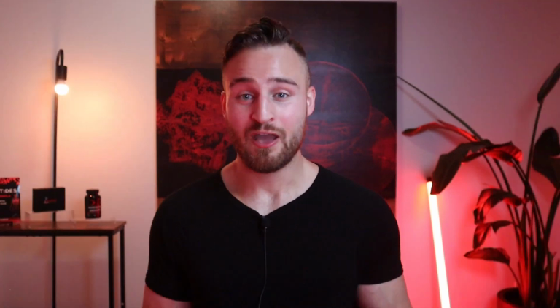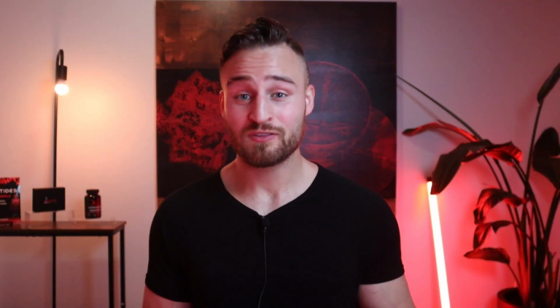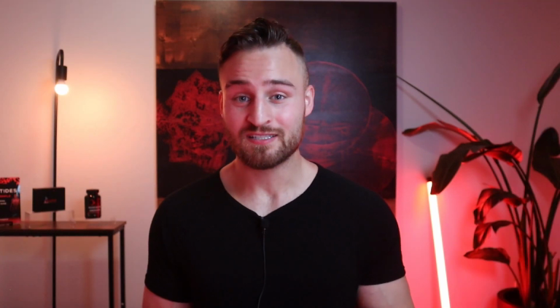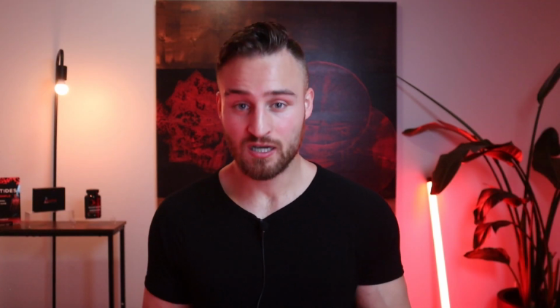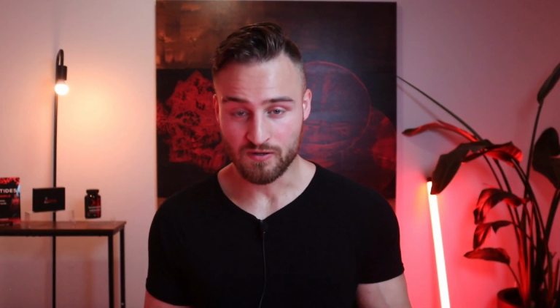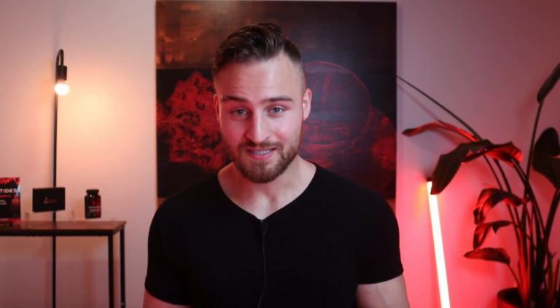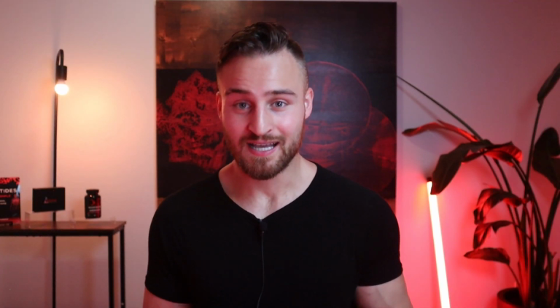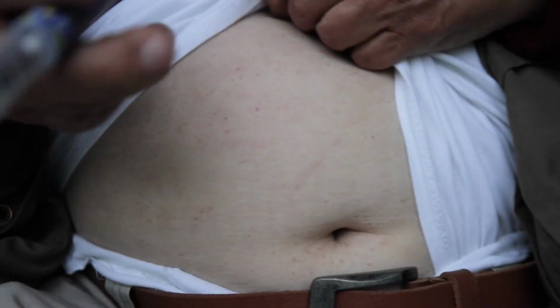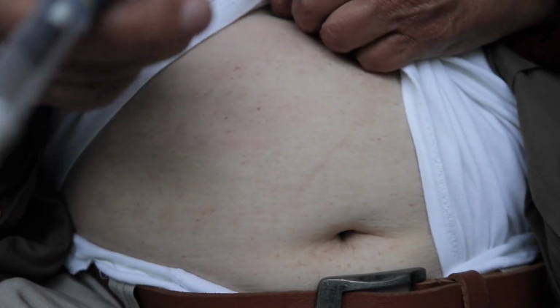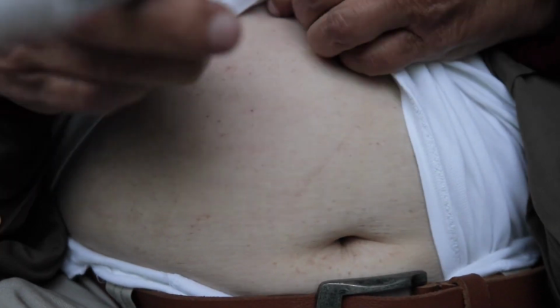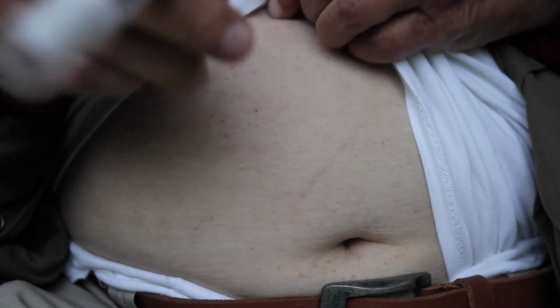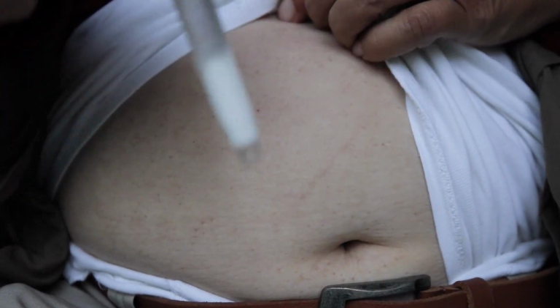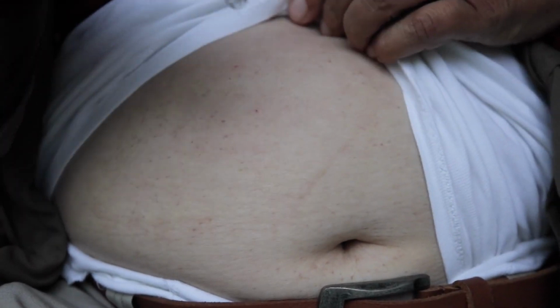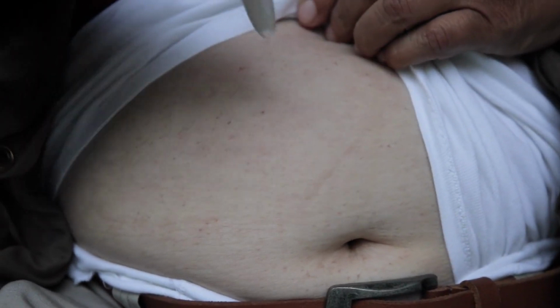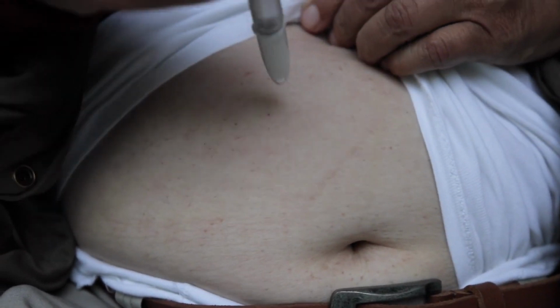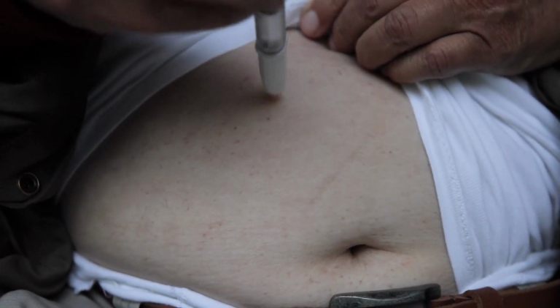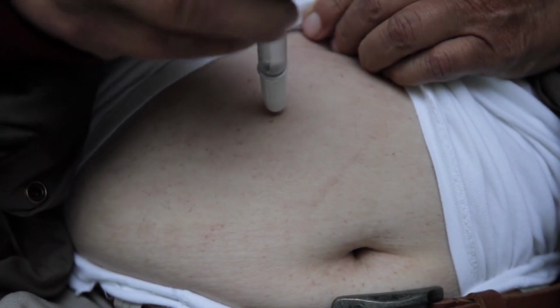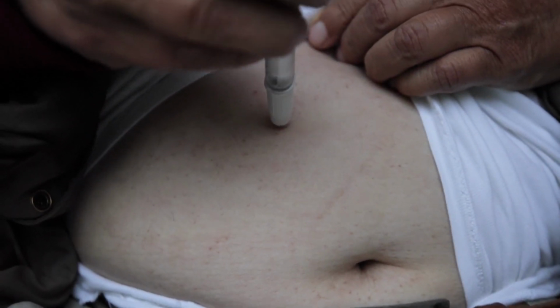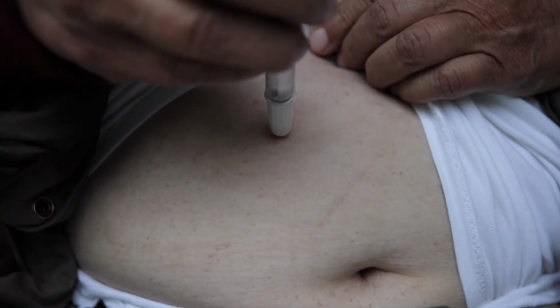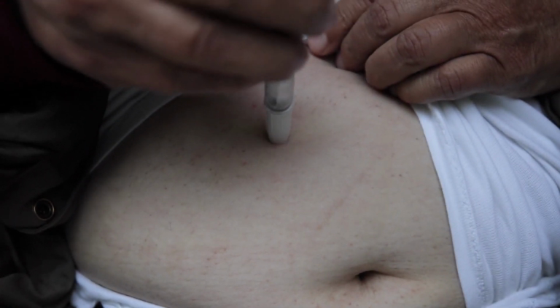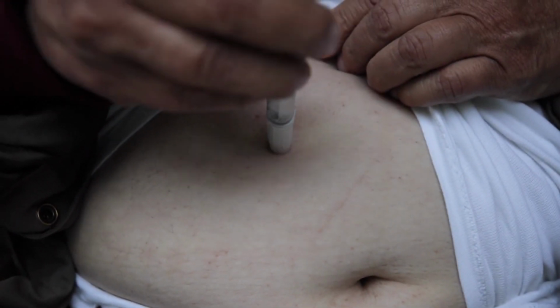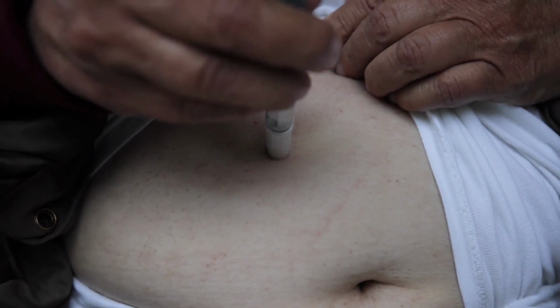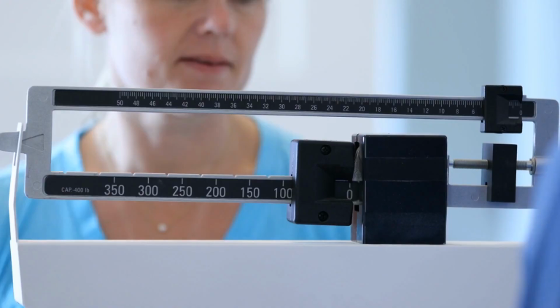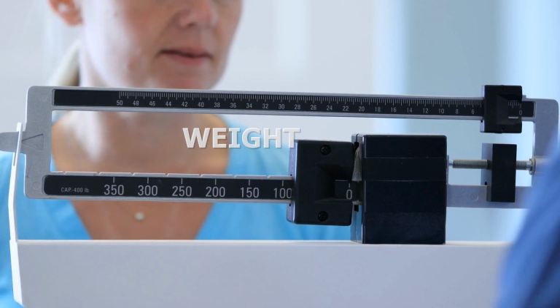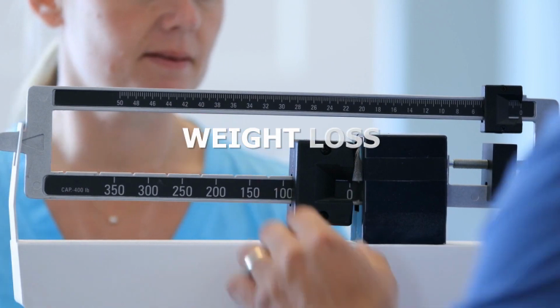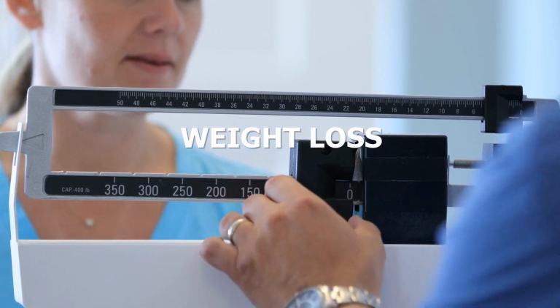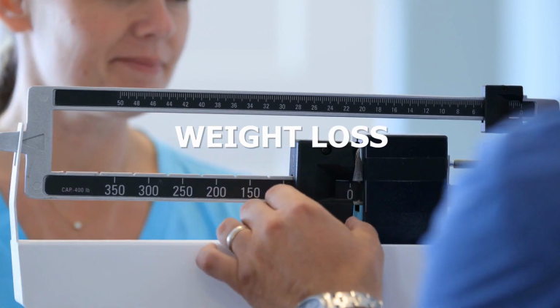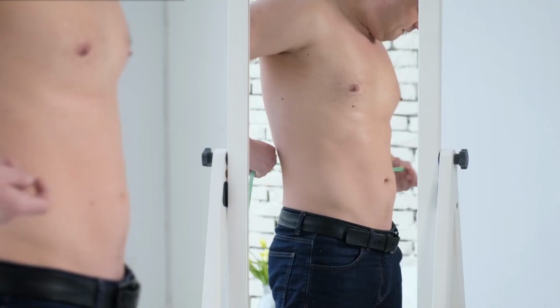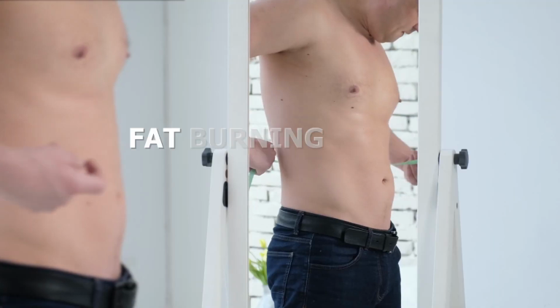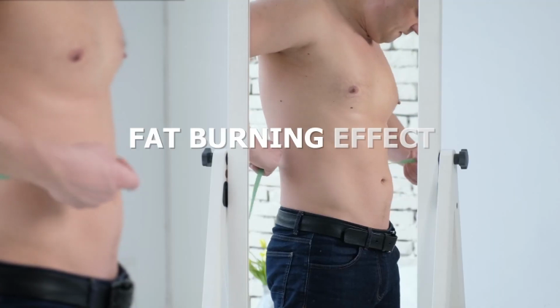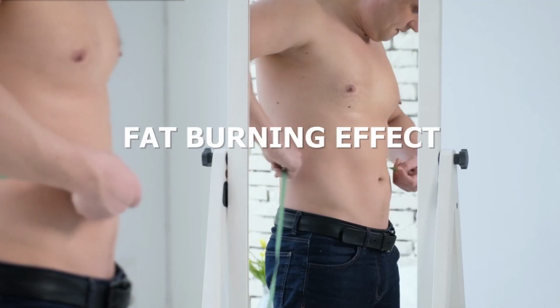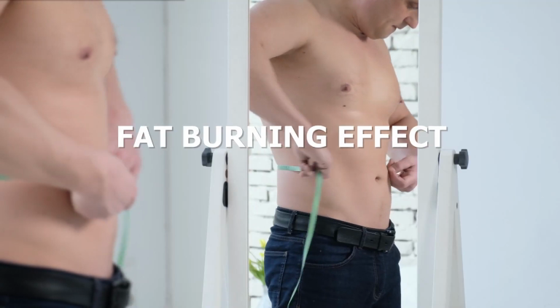What was discovered is that at higher doses, semiglutide offers a potent weight loss and fat burning effect.